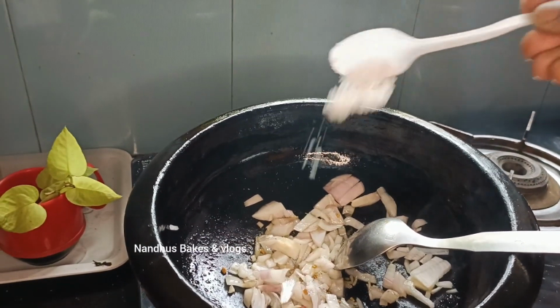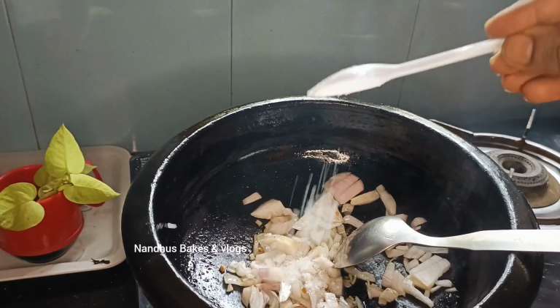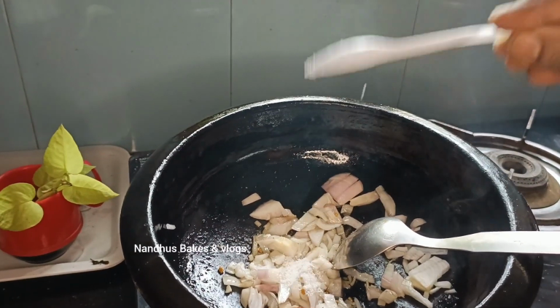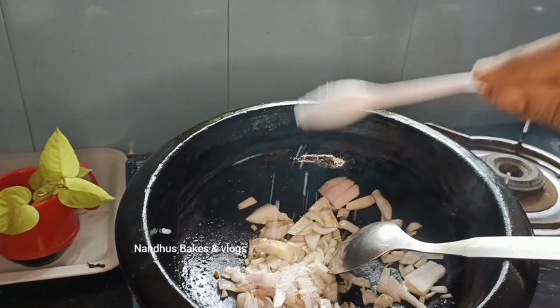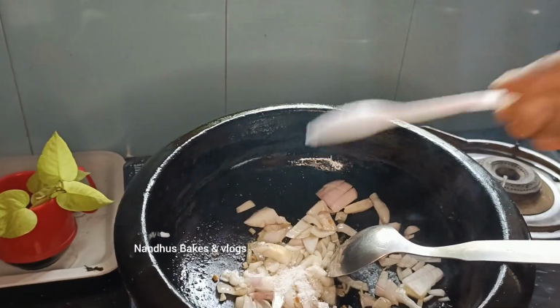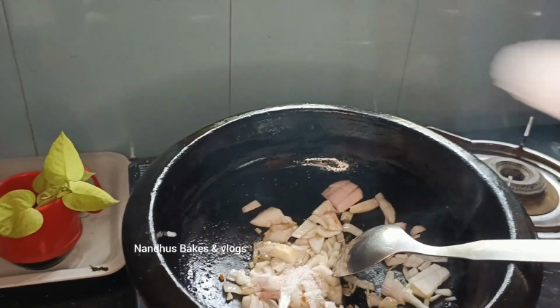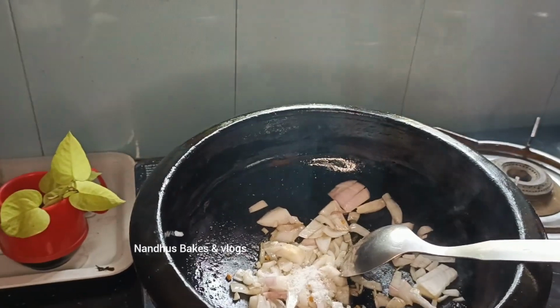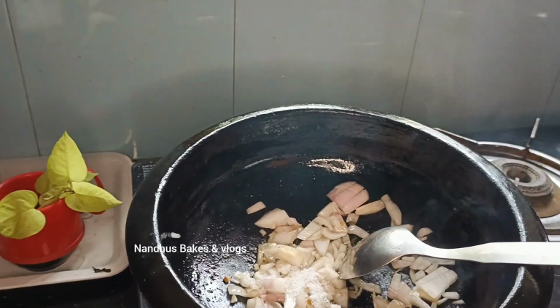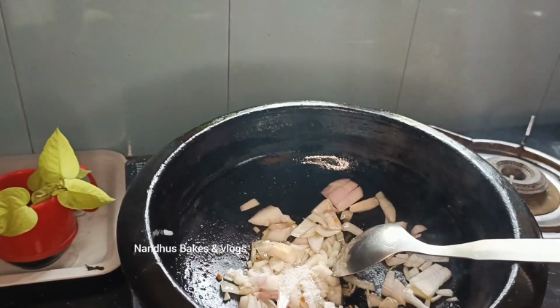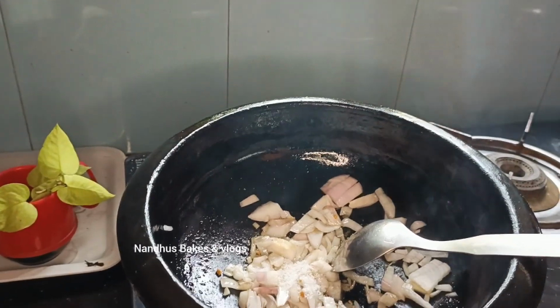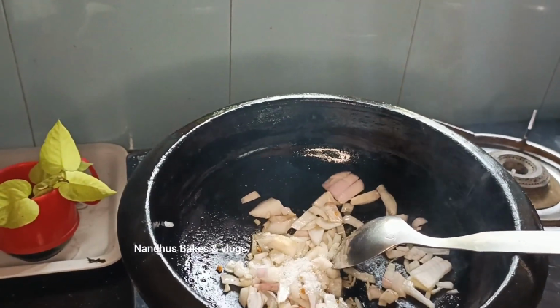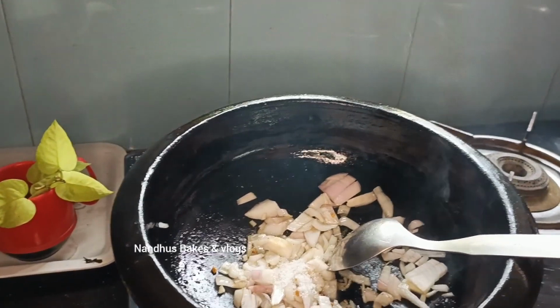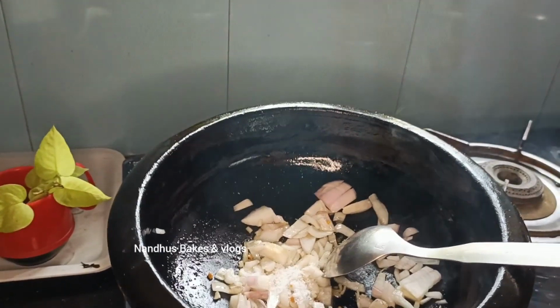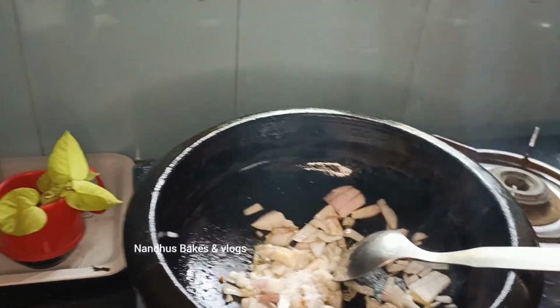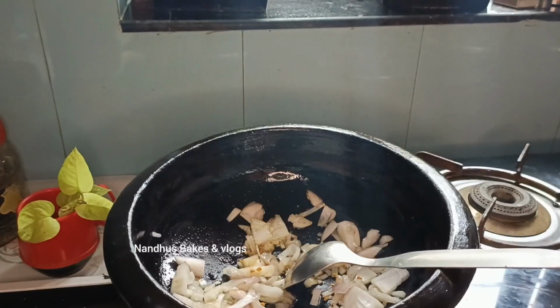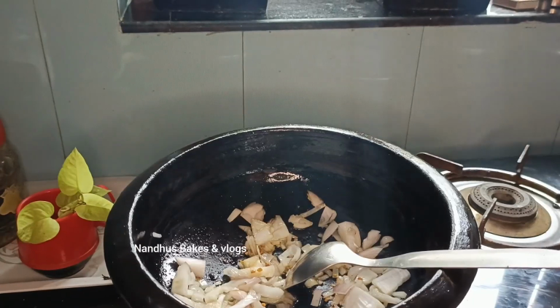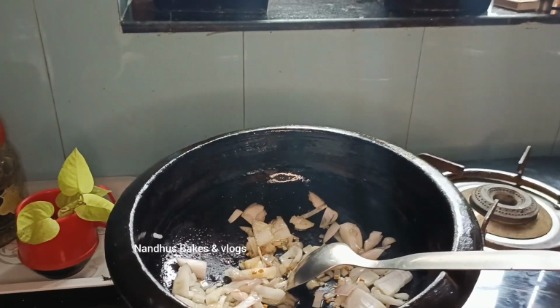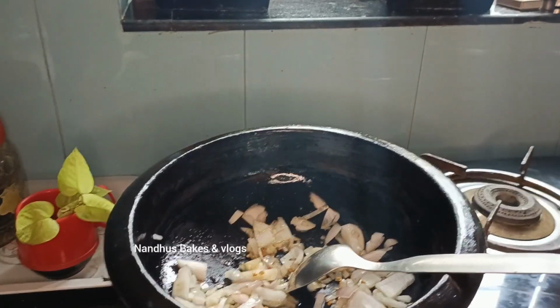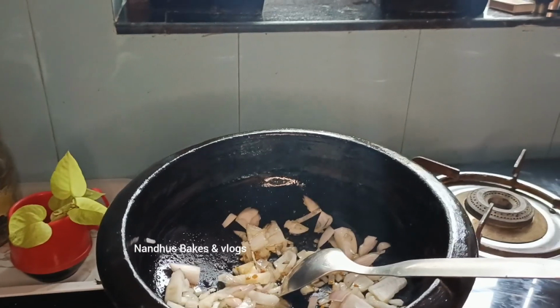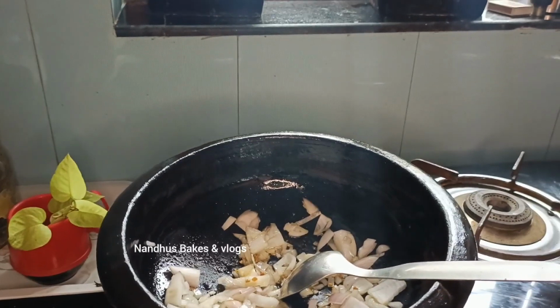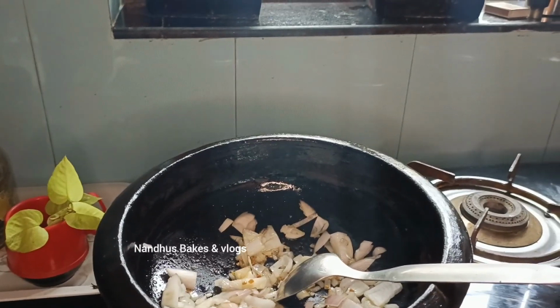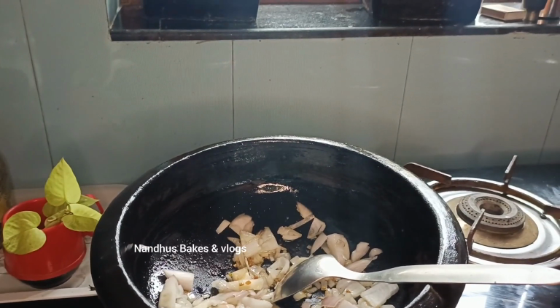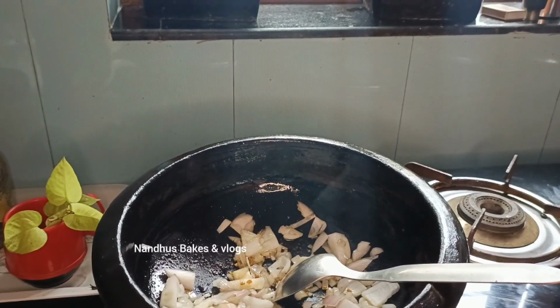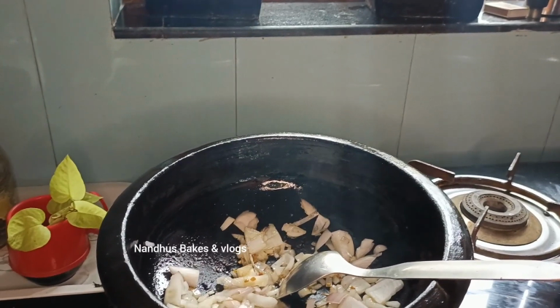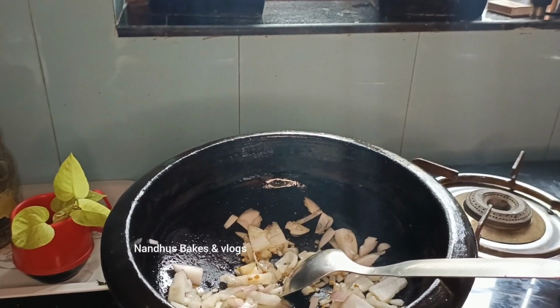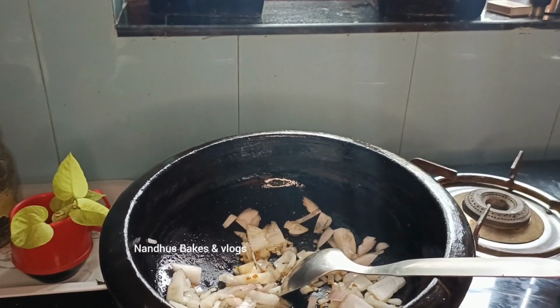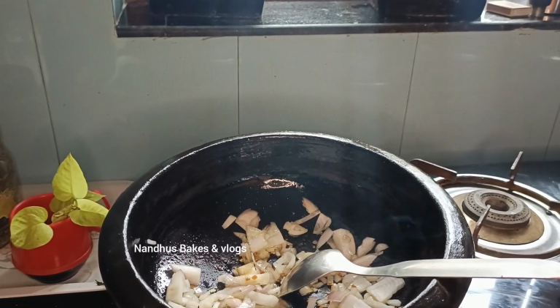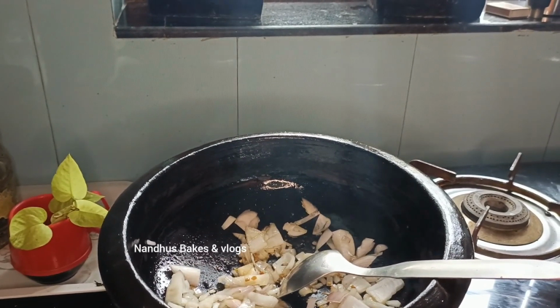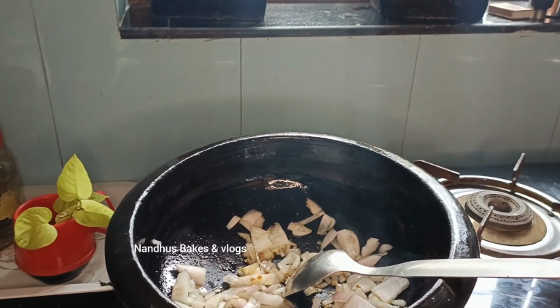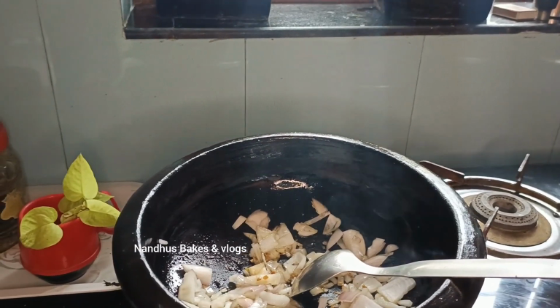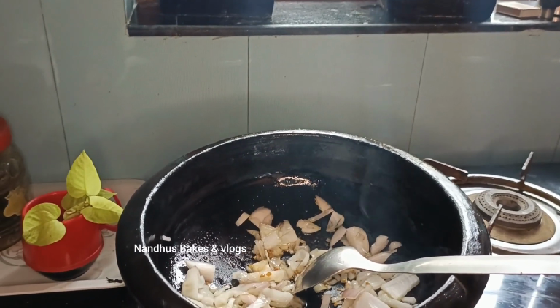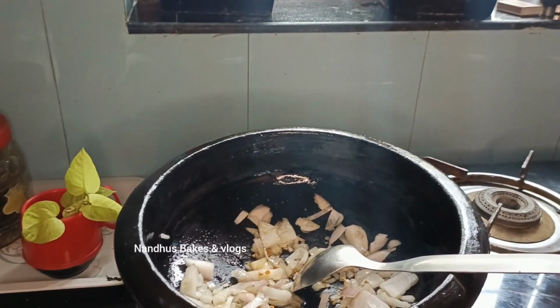Somehow, I will make it for a little bit. For this, I have a half soft seeds here.